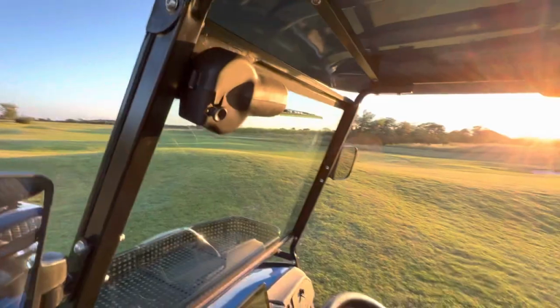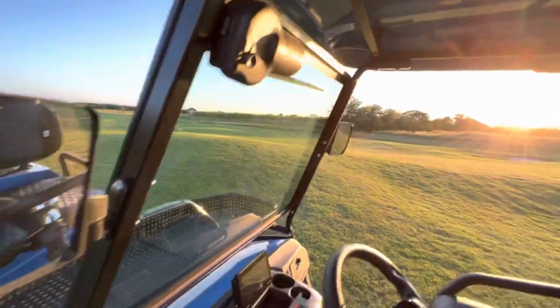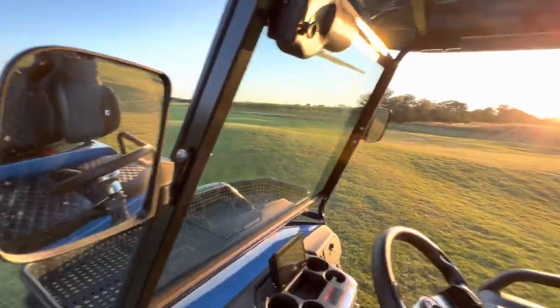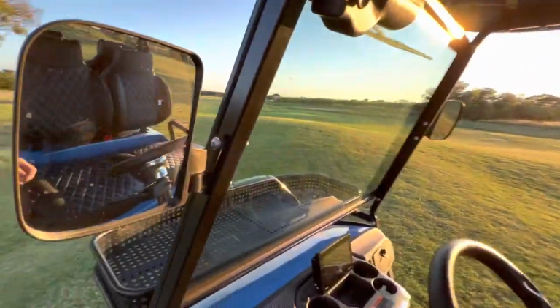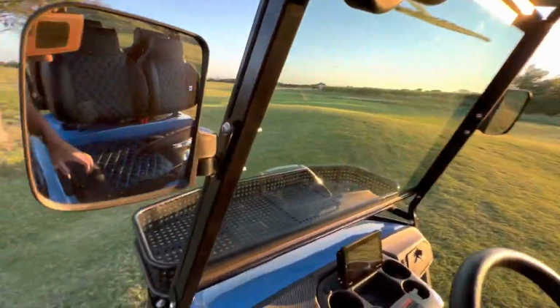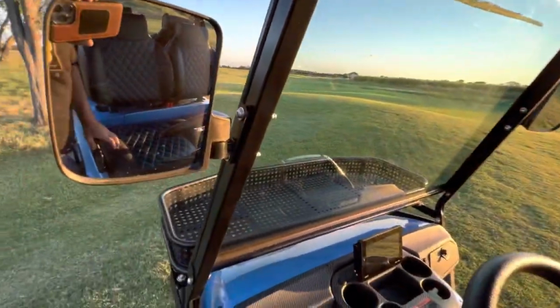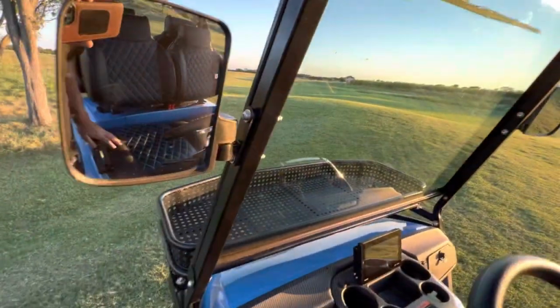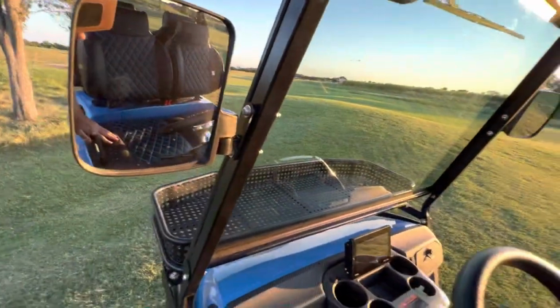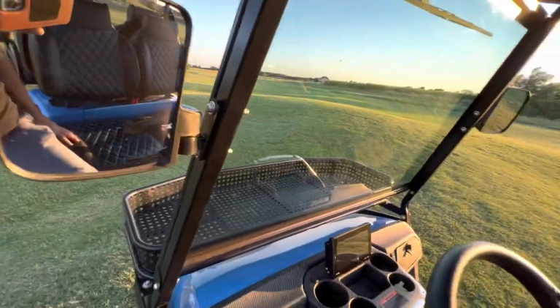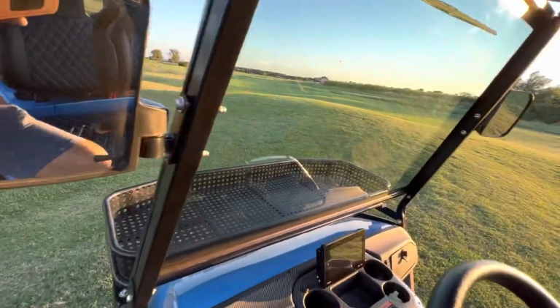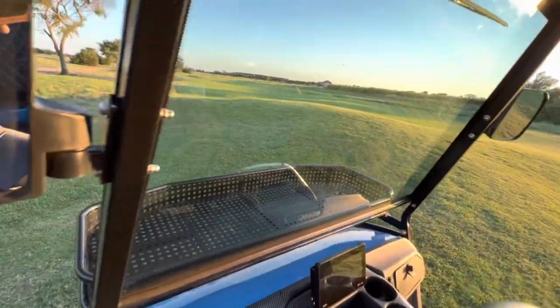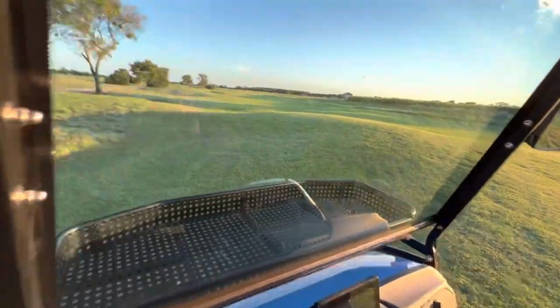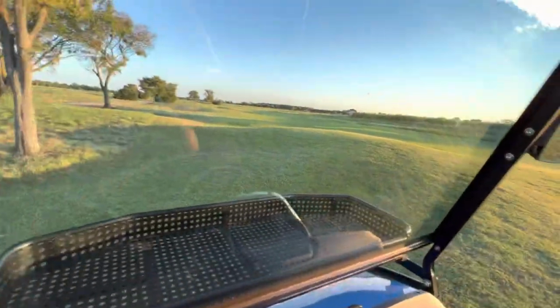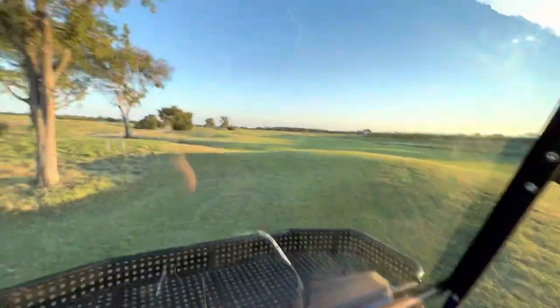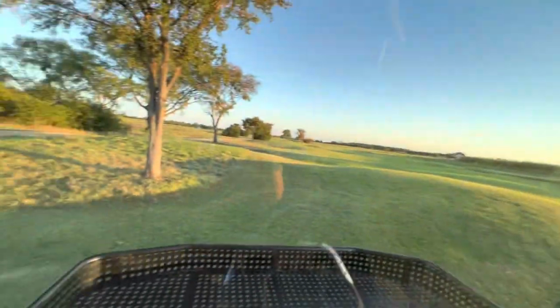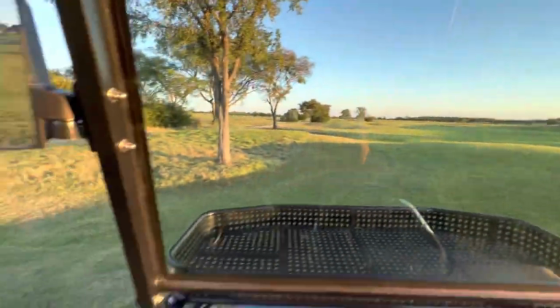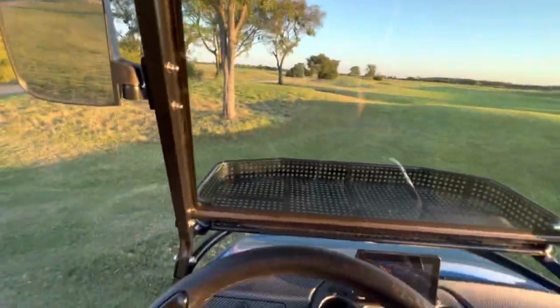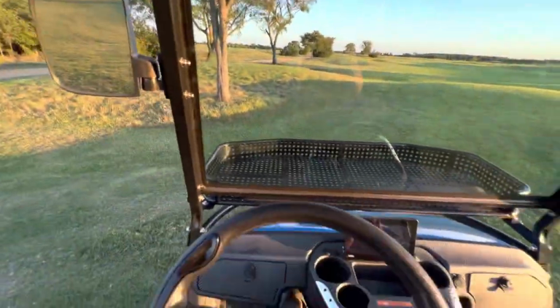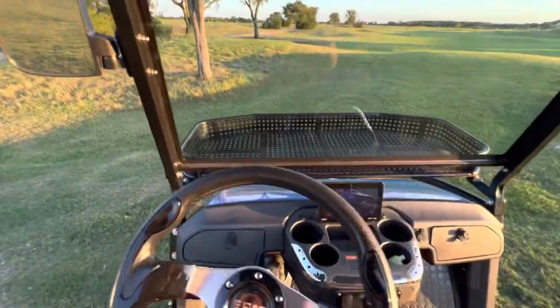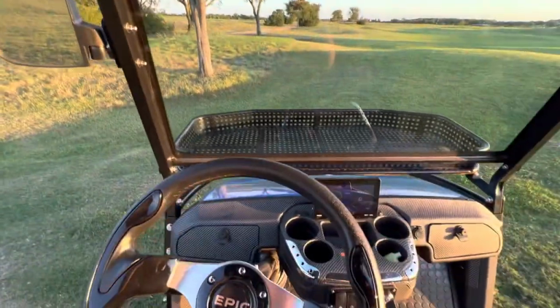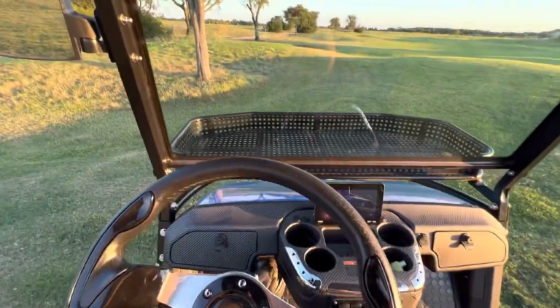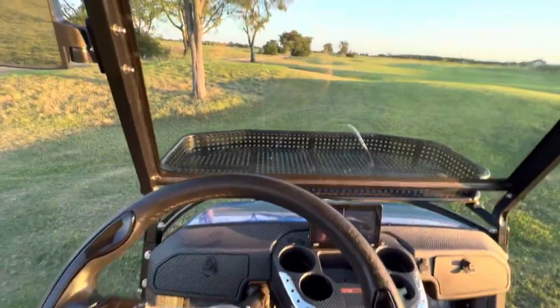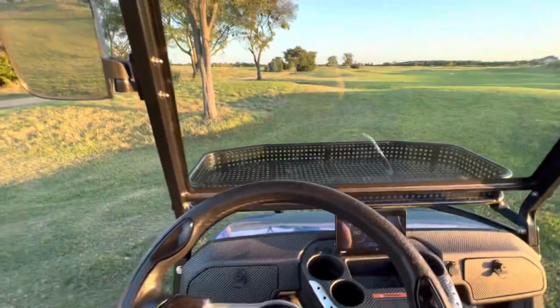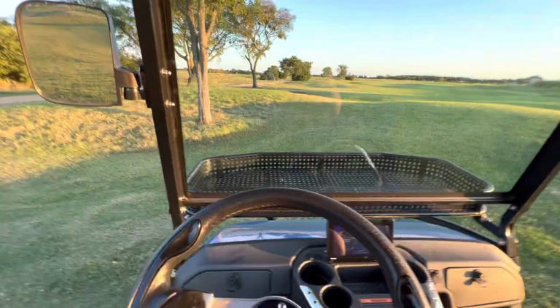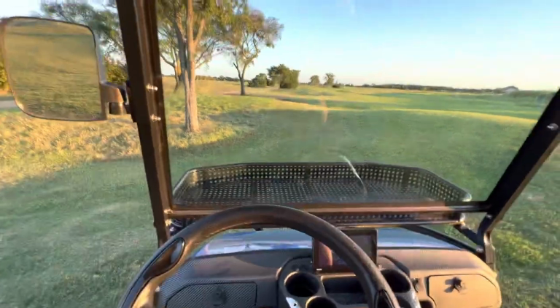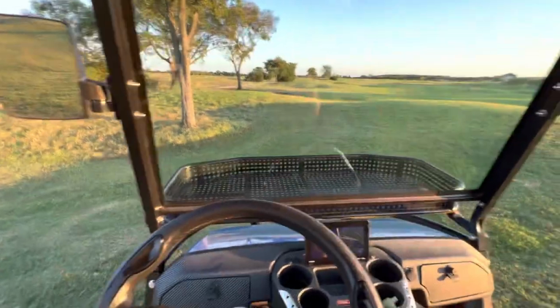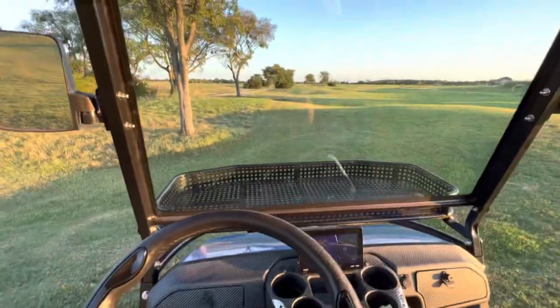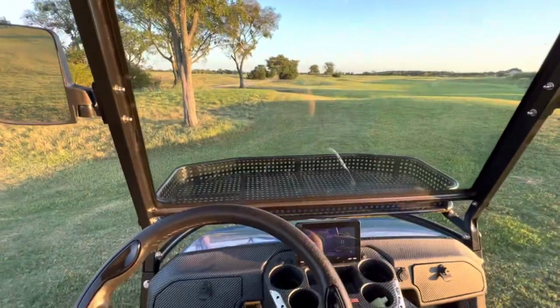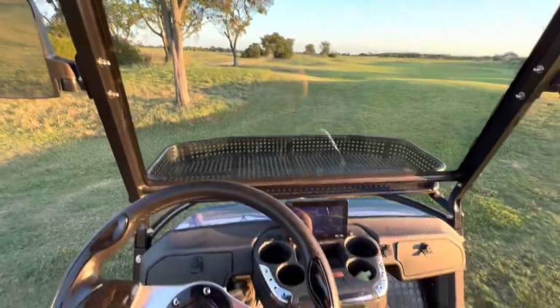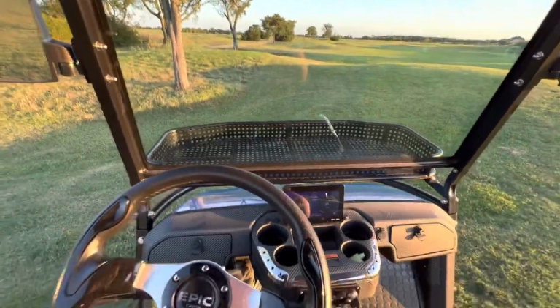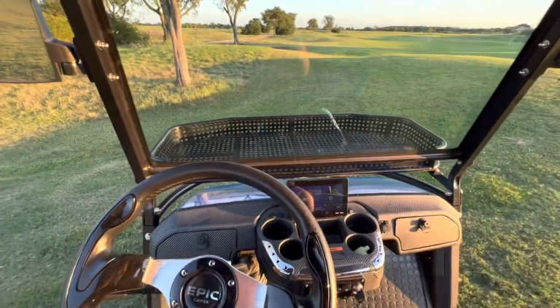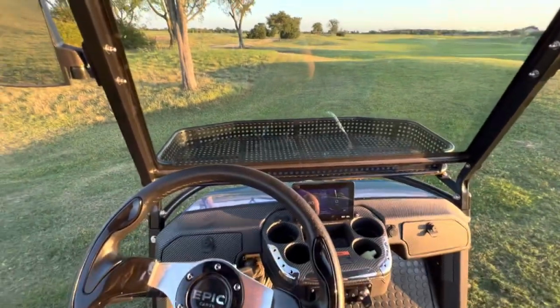All around, just an excellent cart. Amazing fit and finish. Now let's go ahead and take it for a ride.